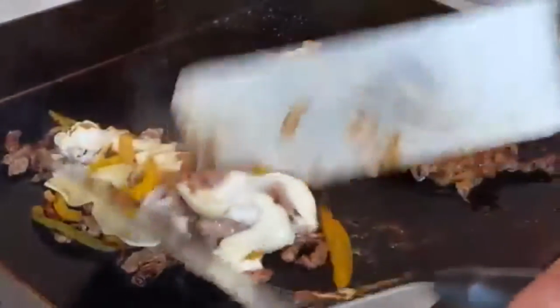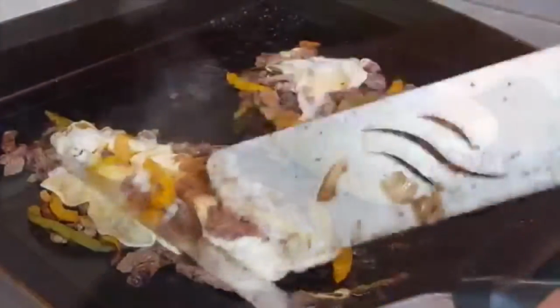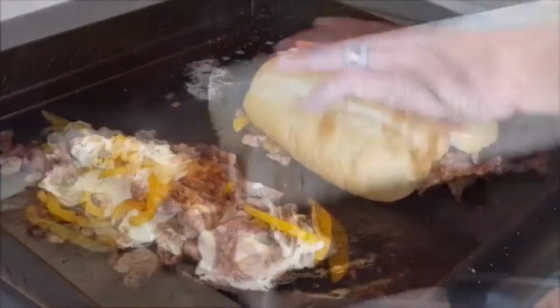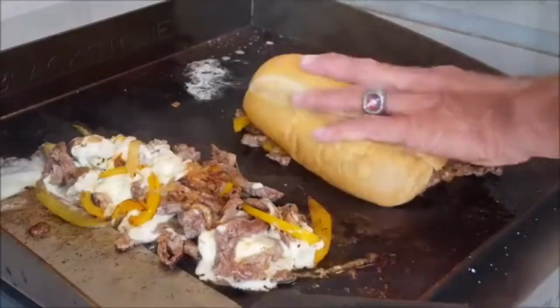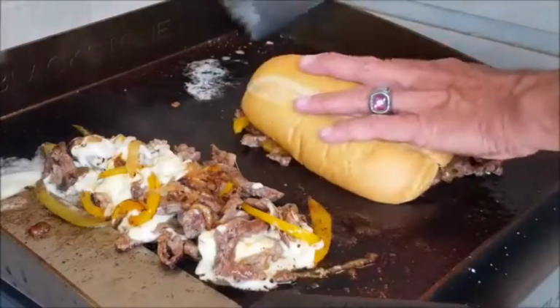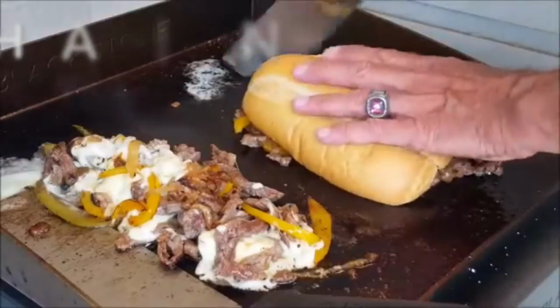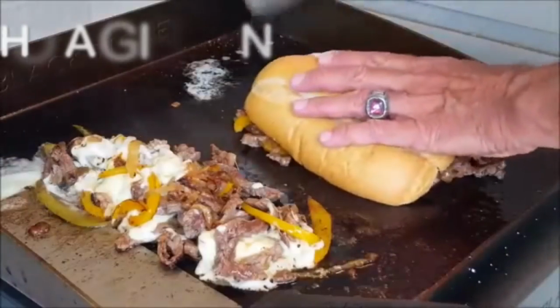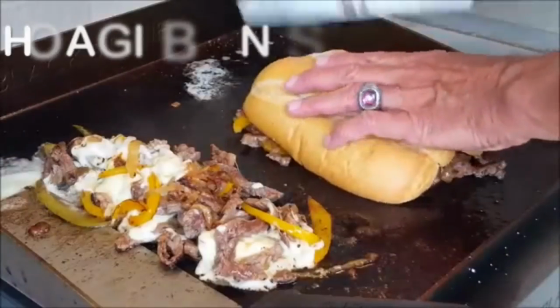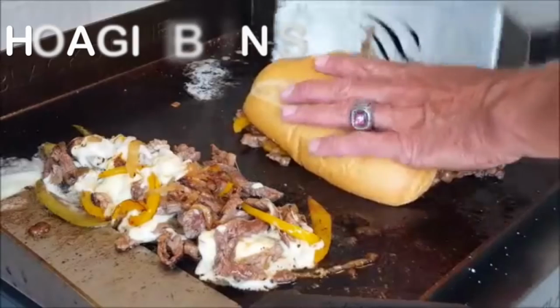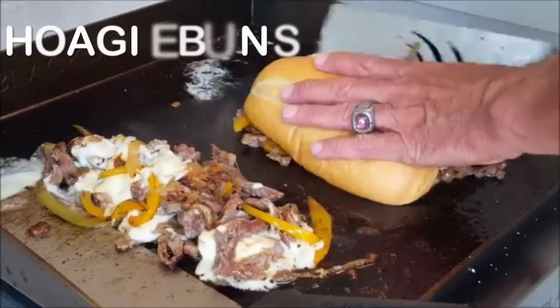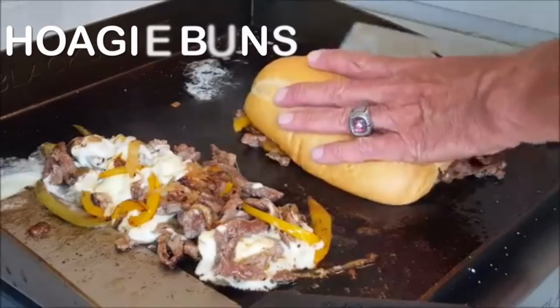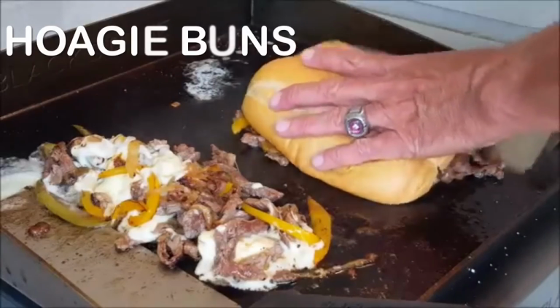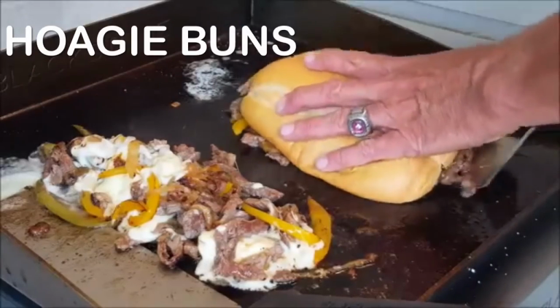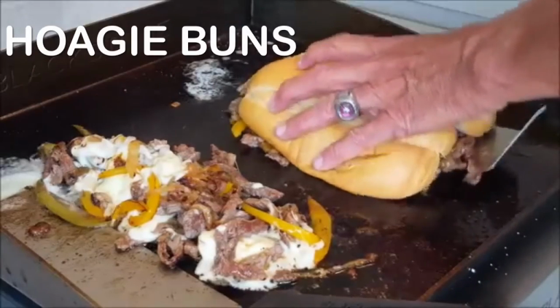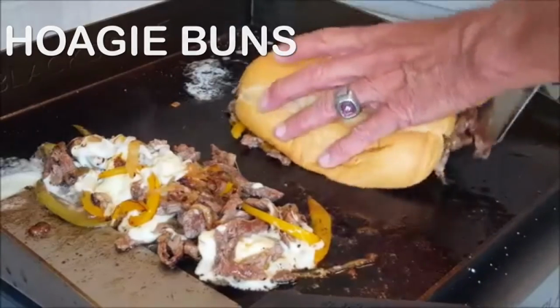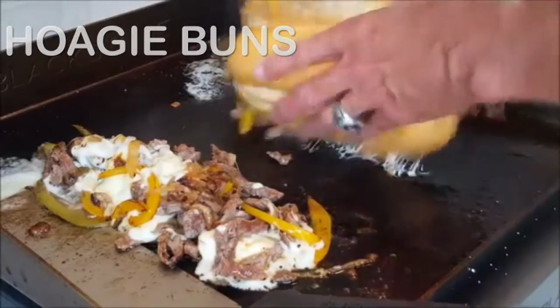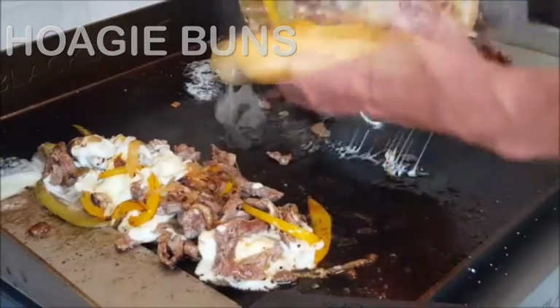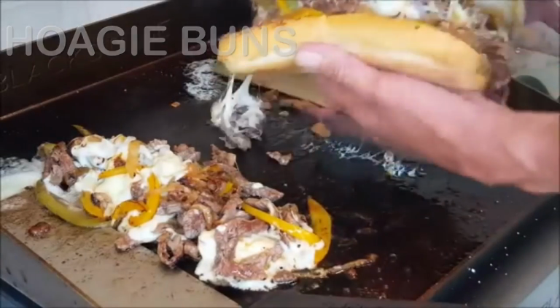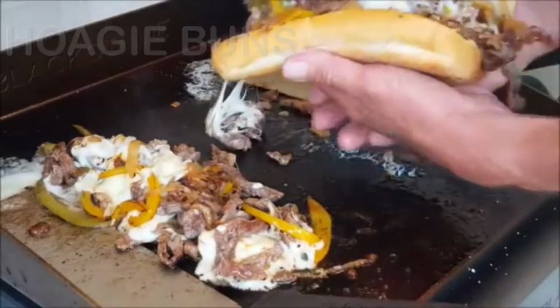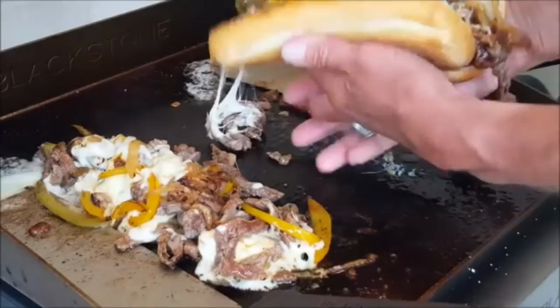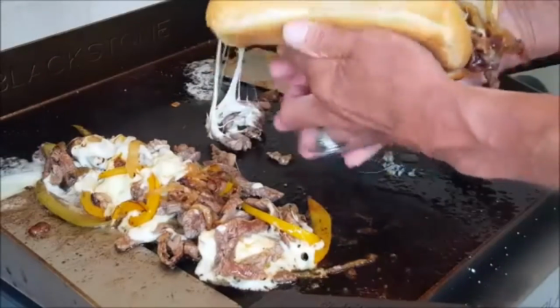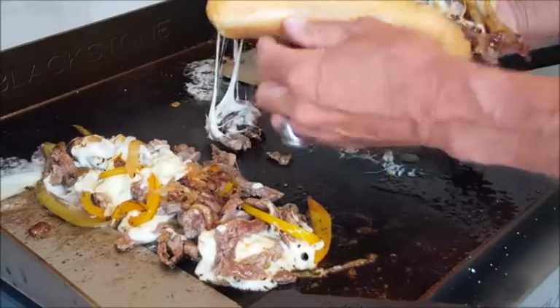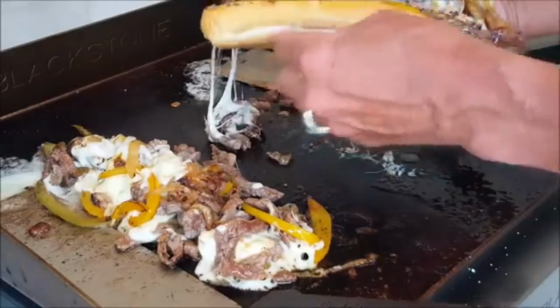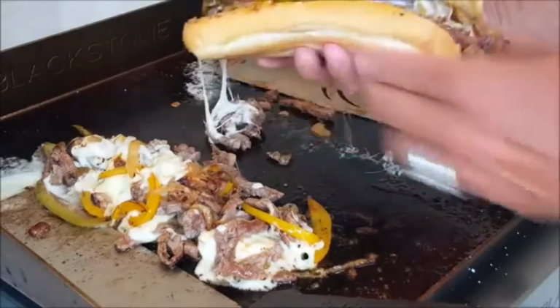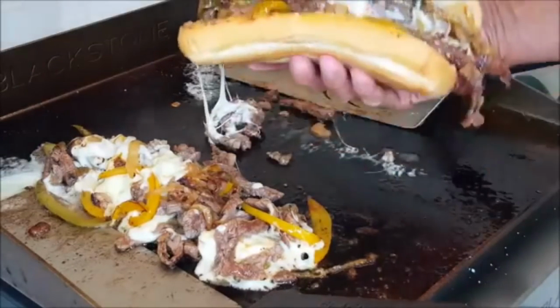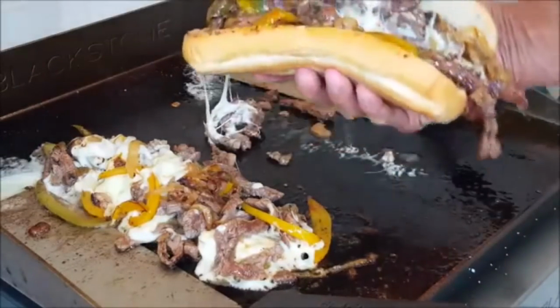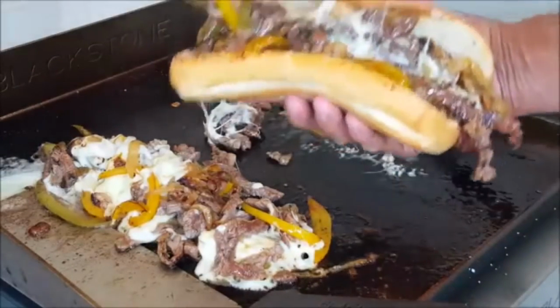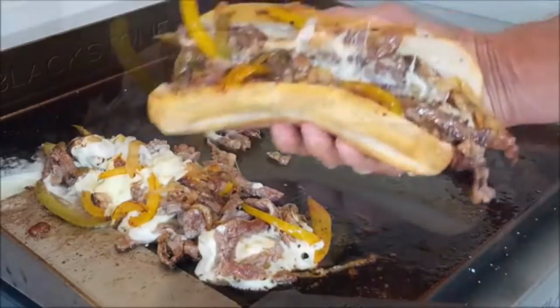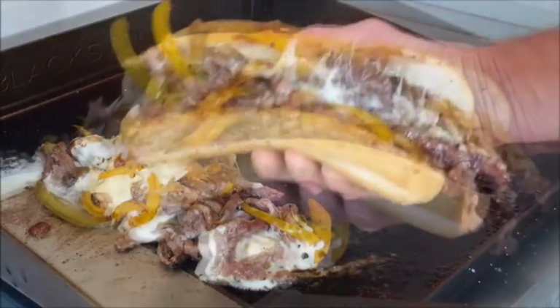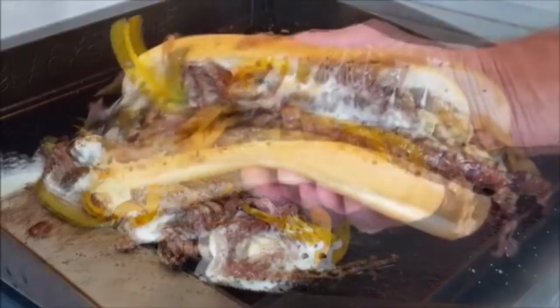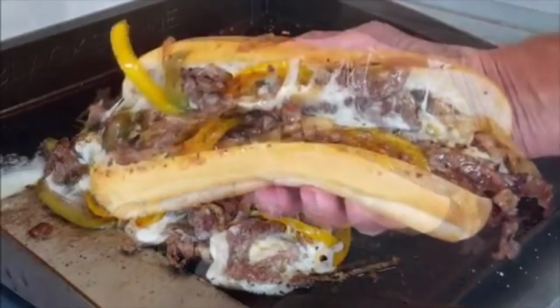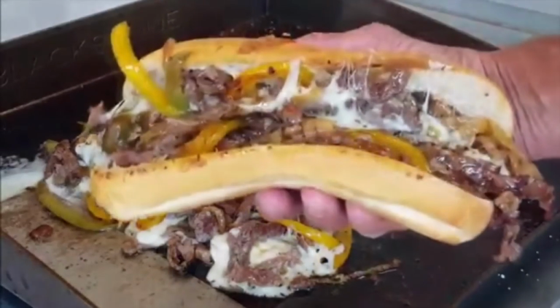Heat up your hoagie buns, then scoop the filling into the bun and enjoy a delicious Philly cheesesteak sandwich.